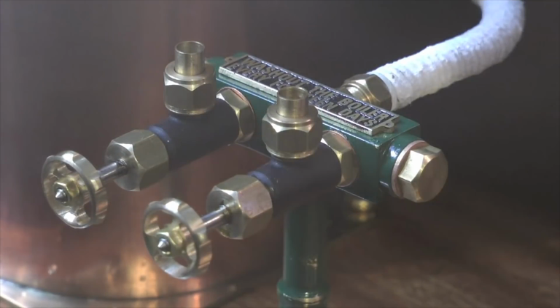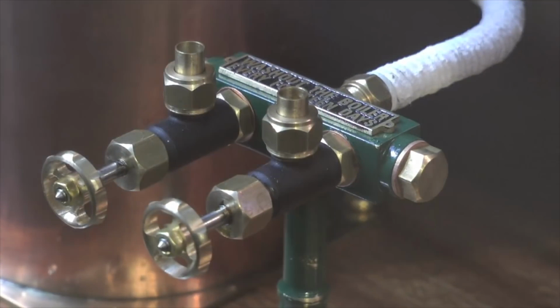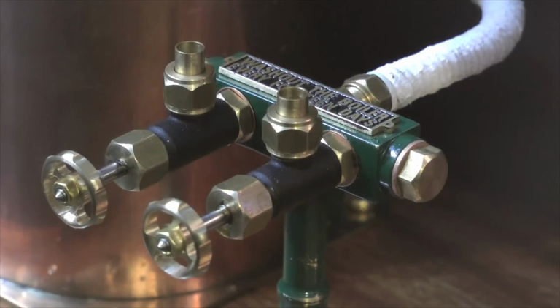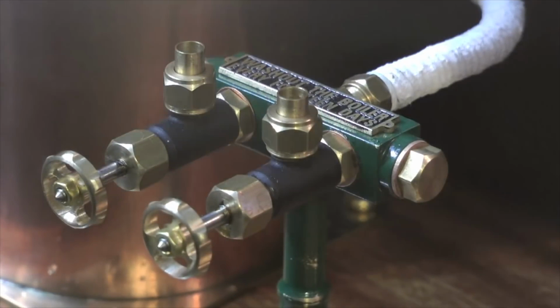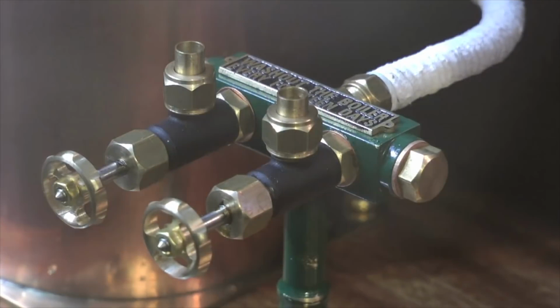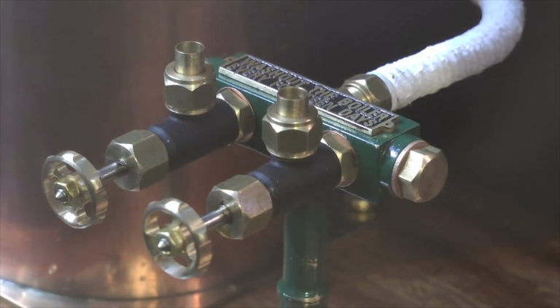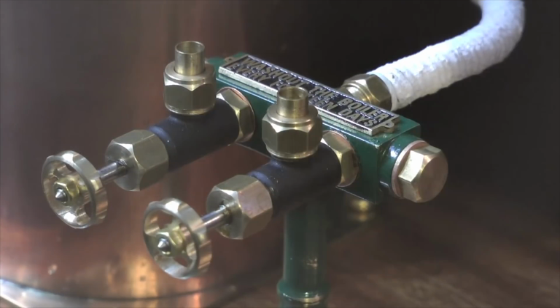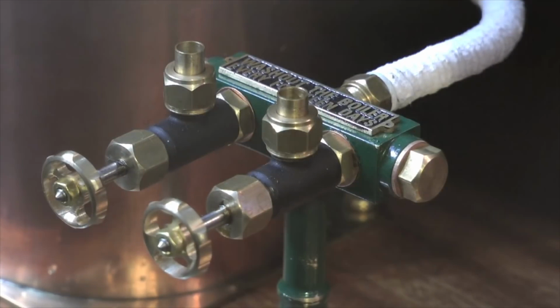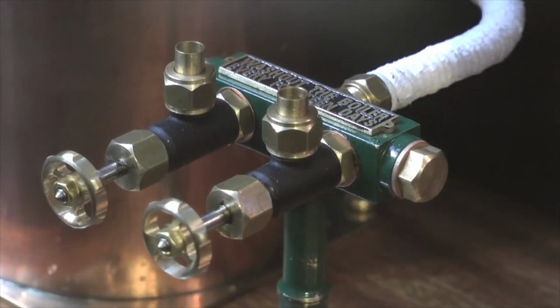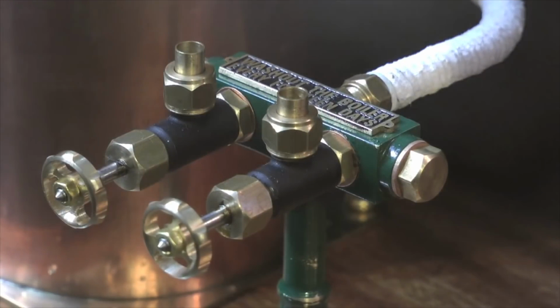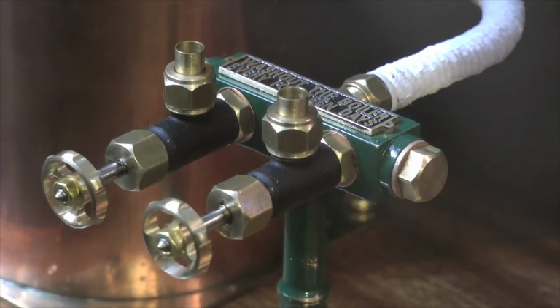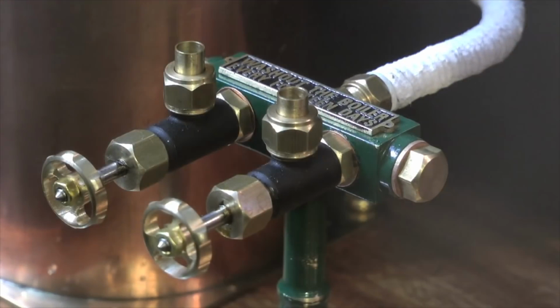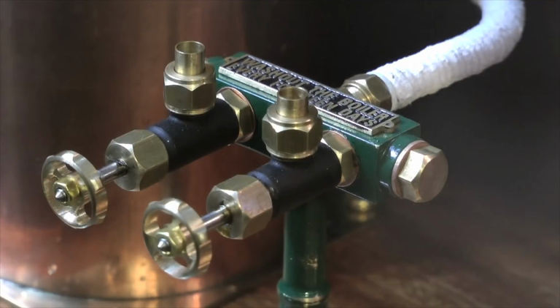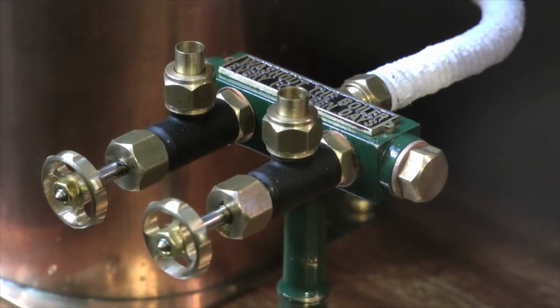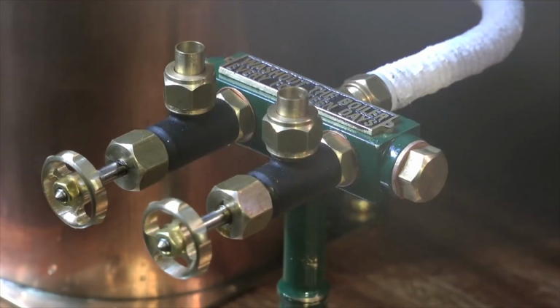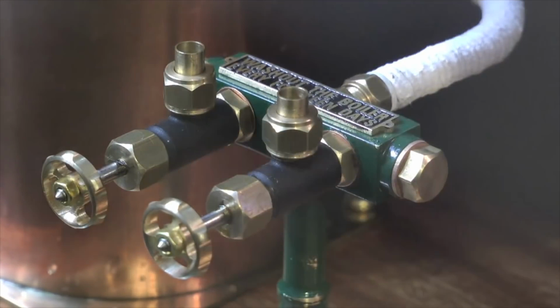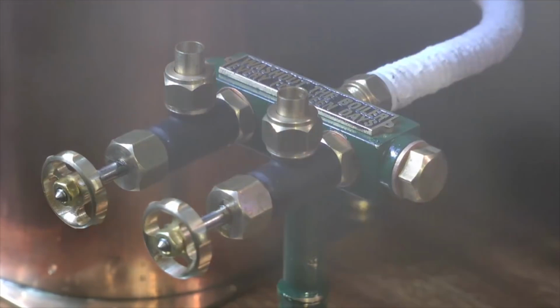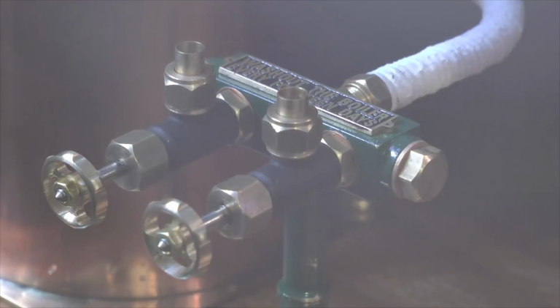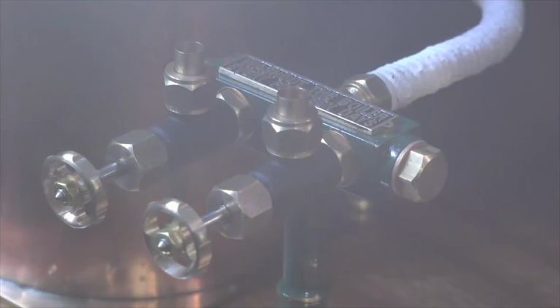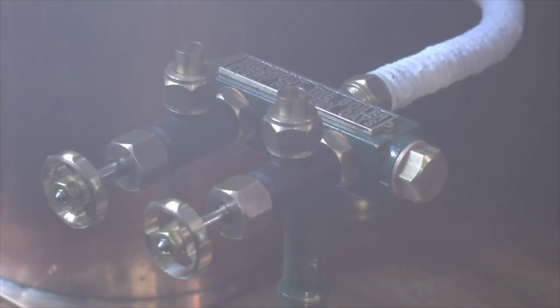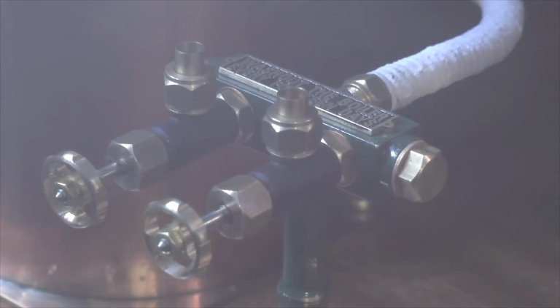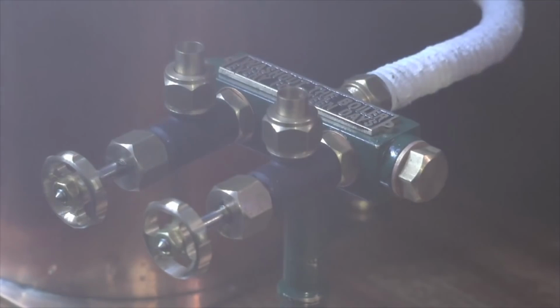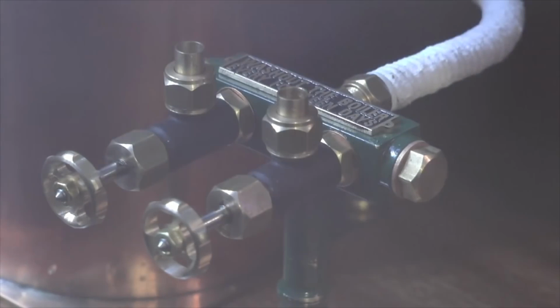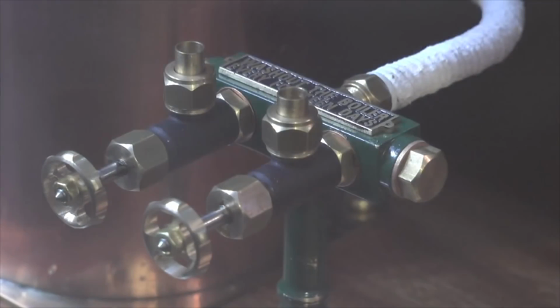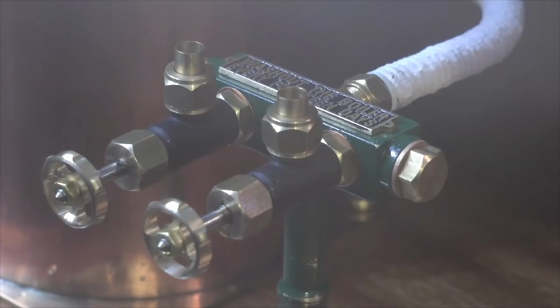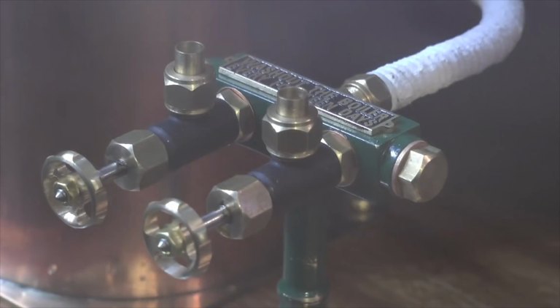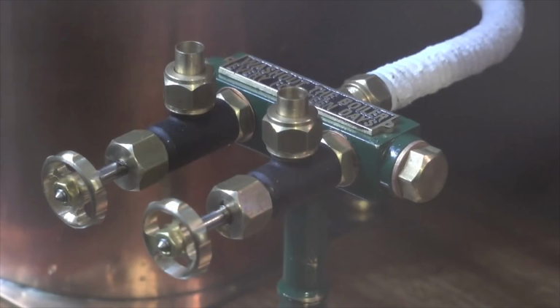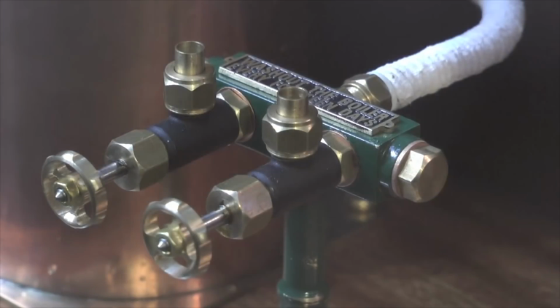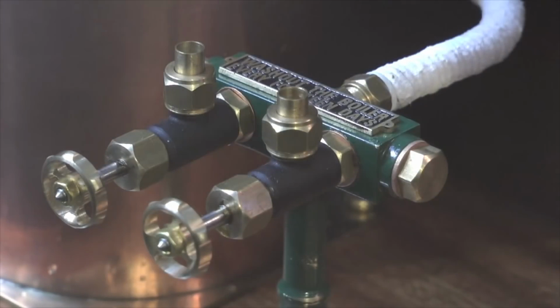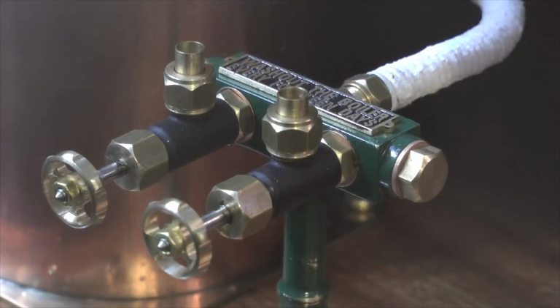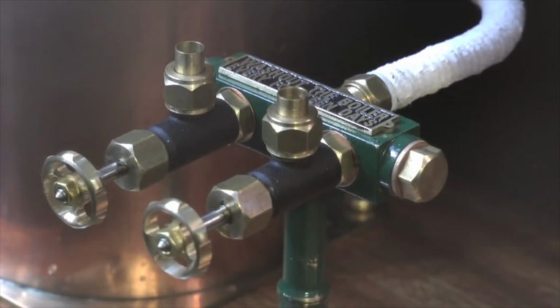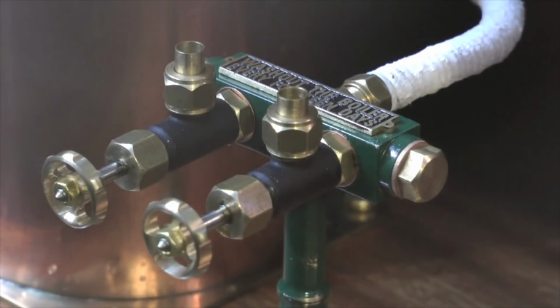The sound you can hear is the safety valve blowing off, and this is the time to pump some more water in.